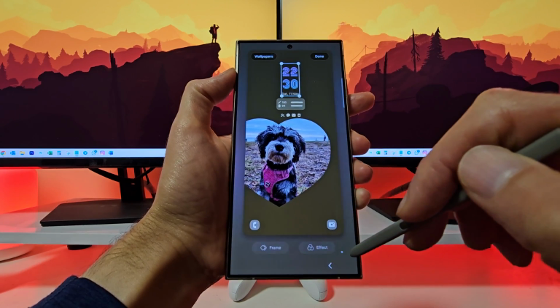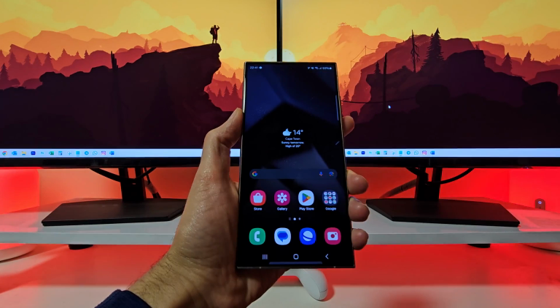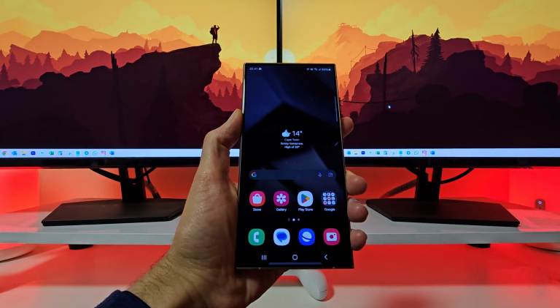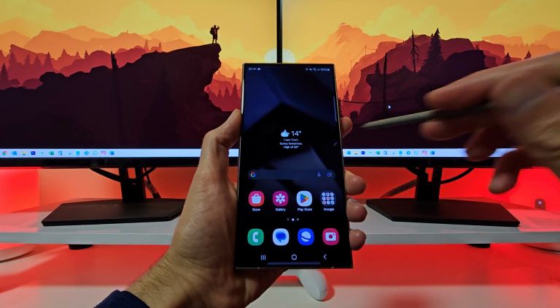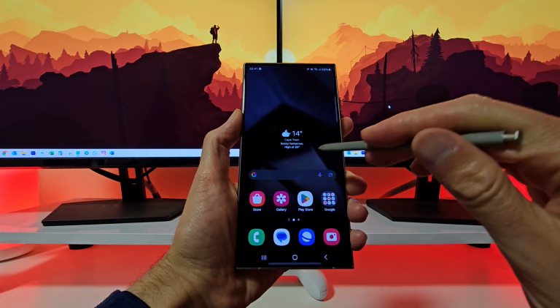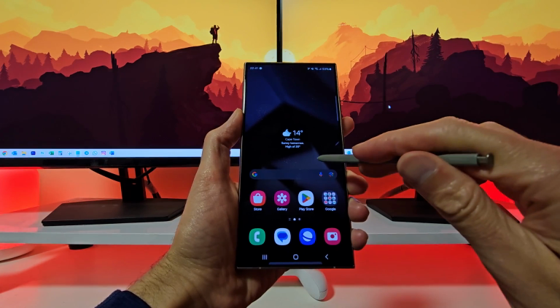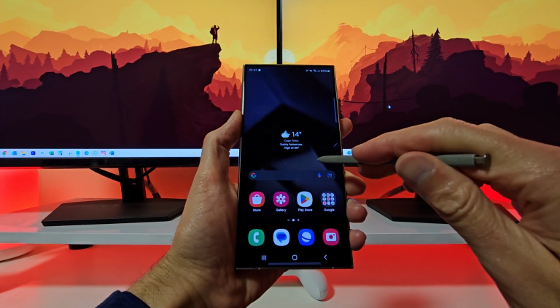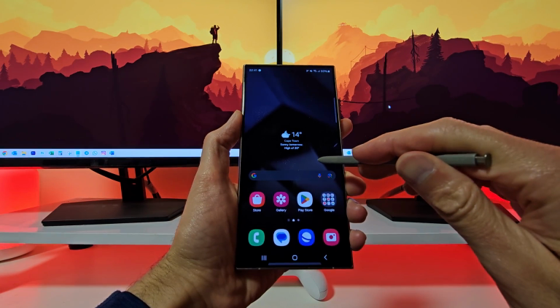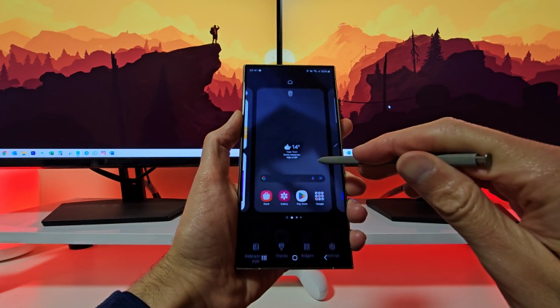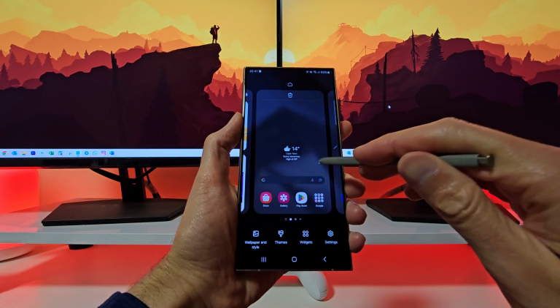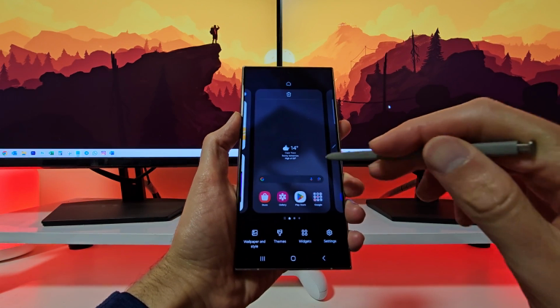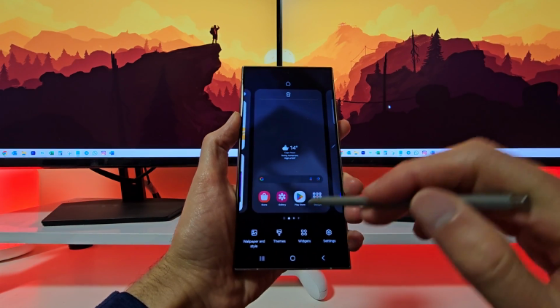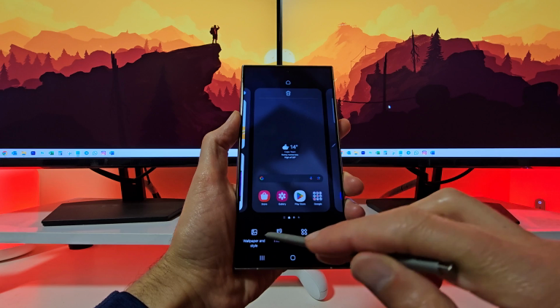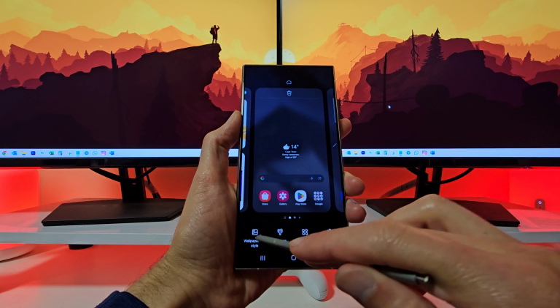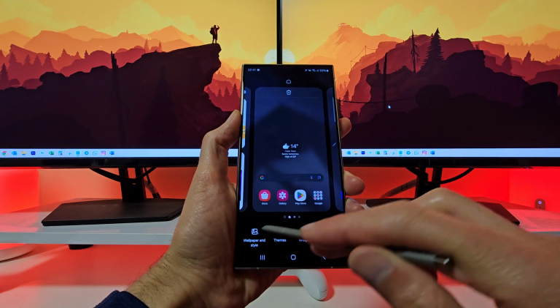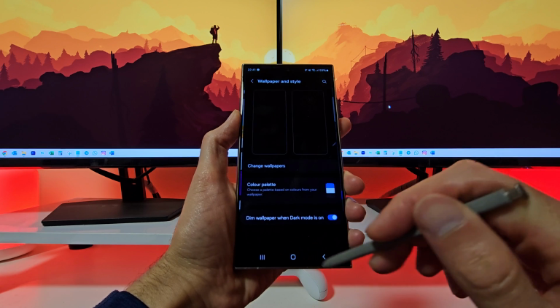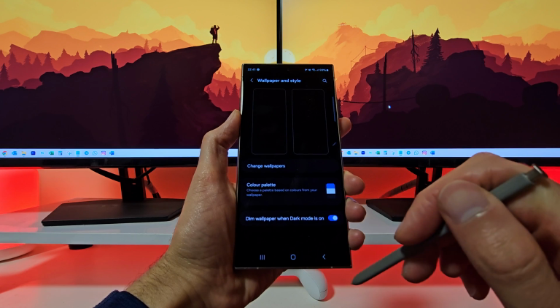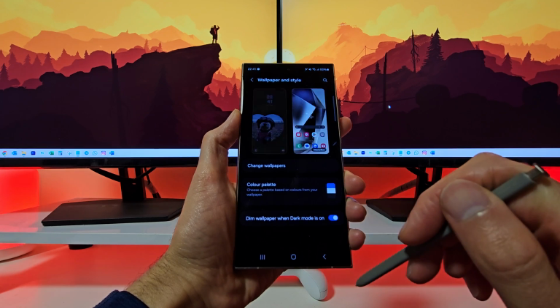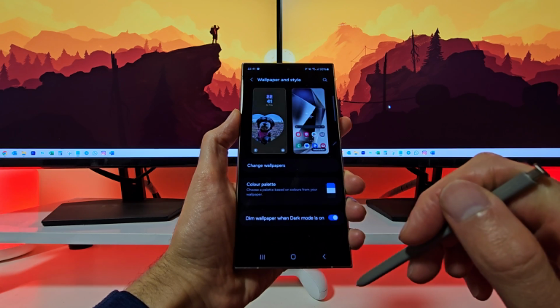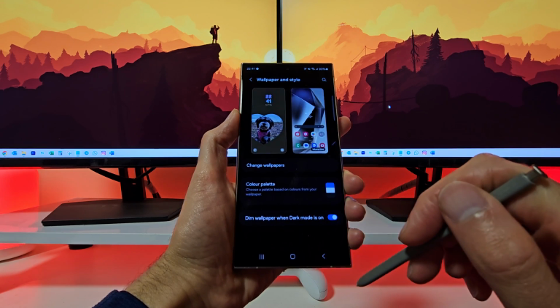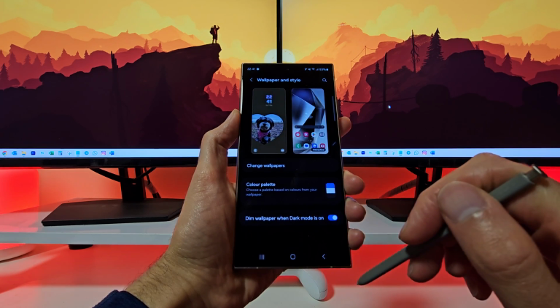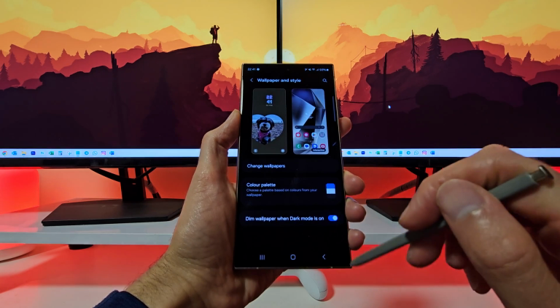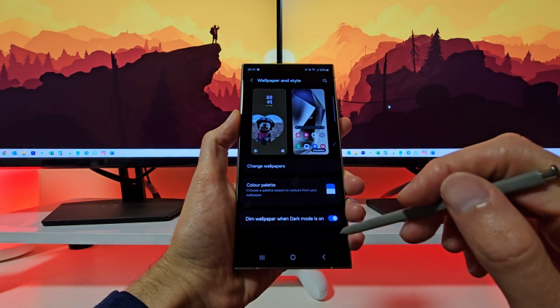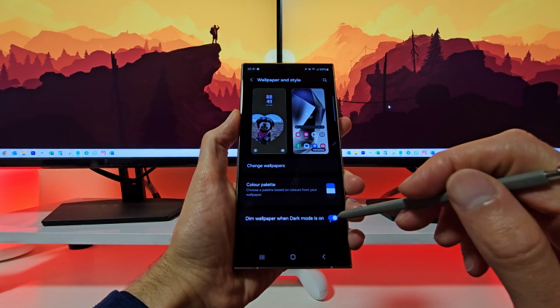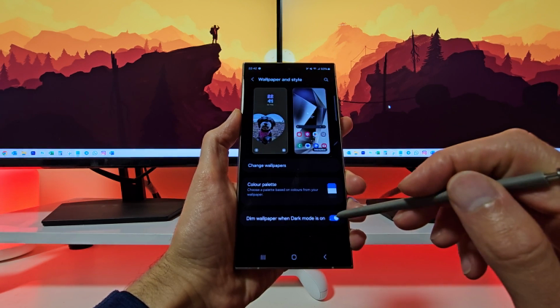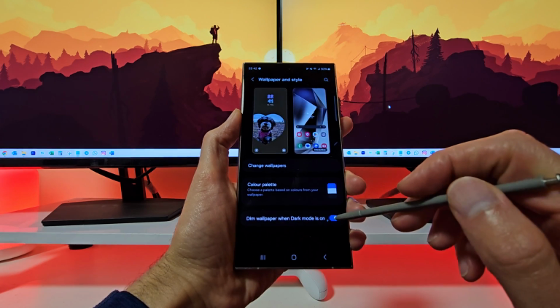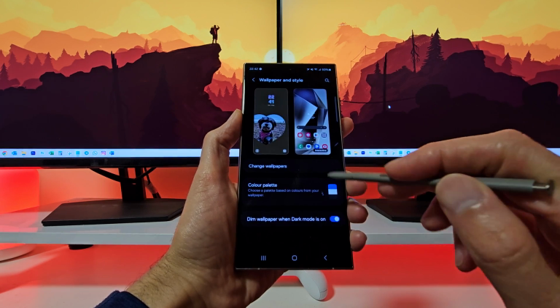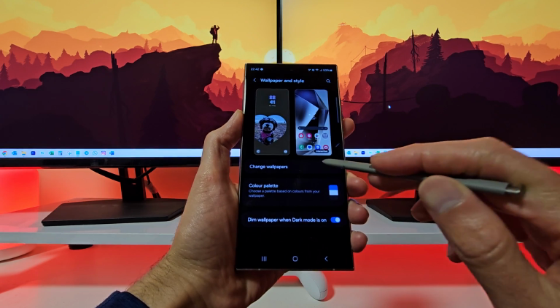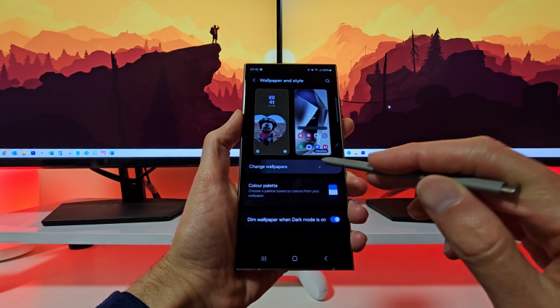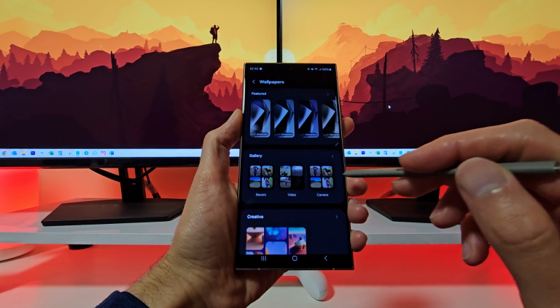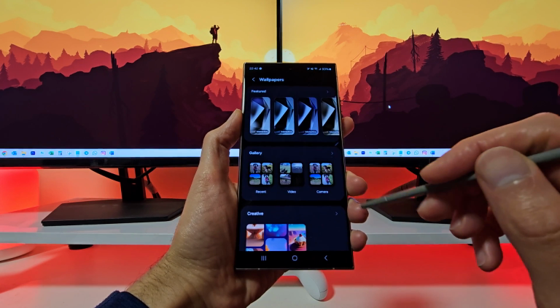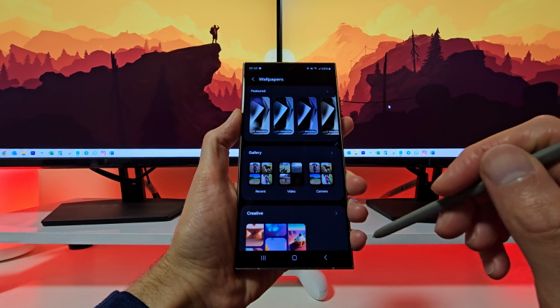Looking for a new wallpaper? With Generative Wallpaper, you can generate a new wallpaper from AI using just a few words.